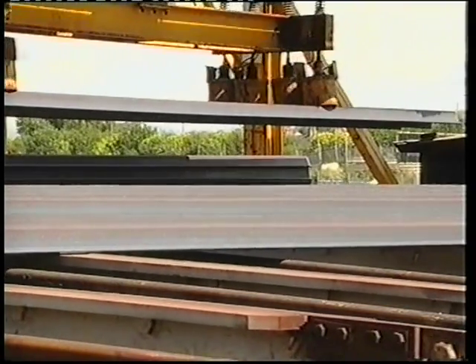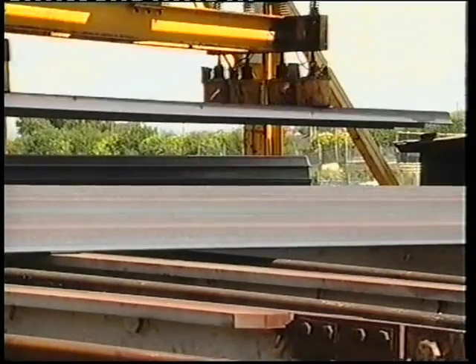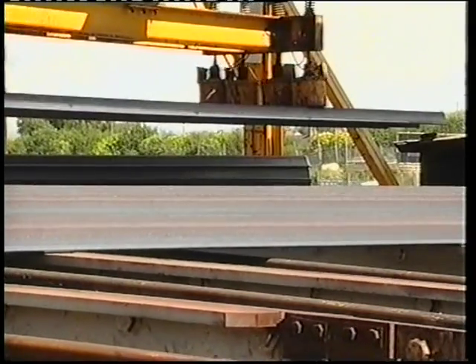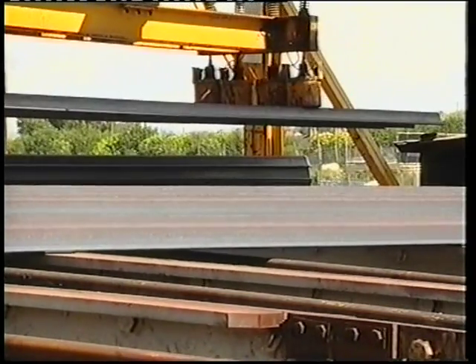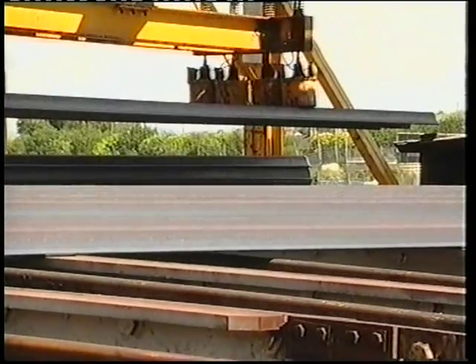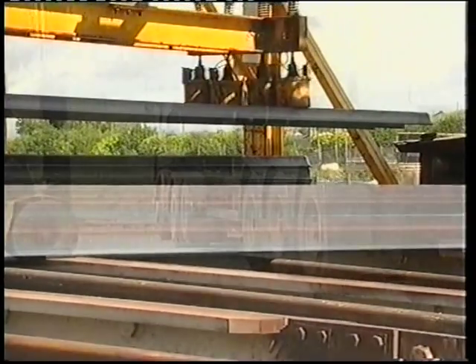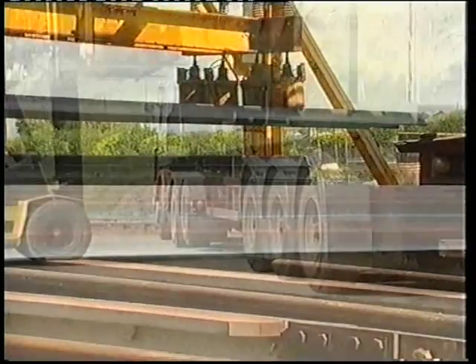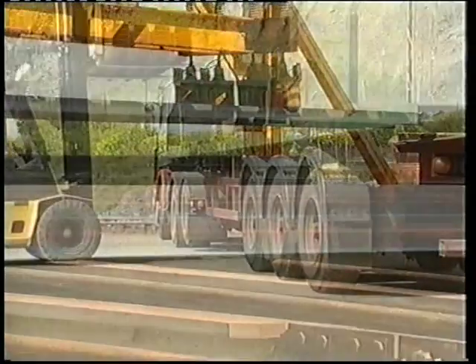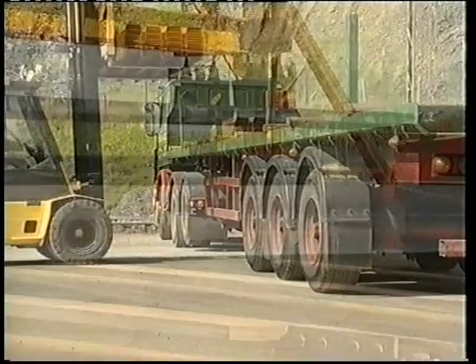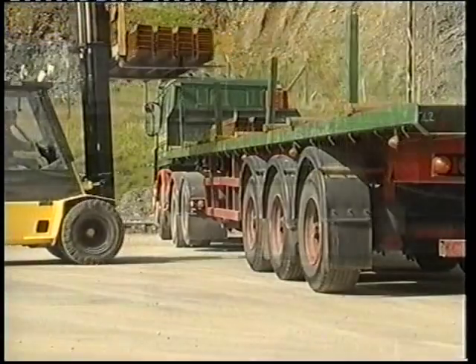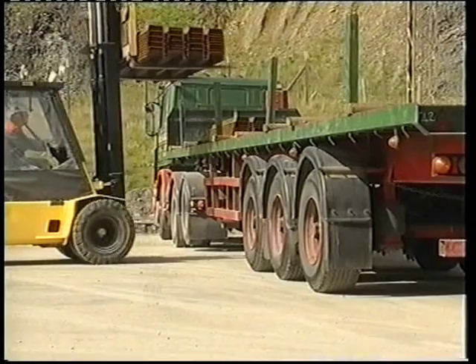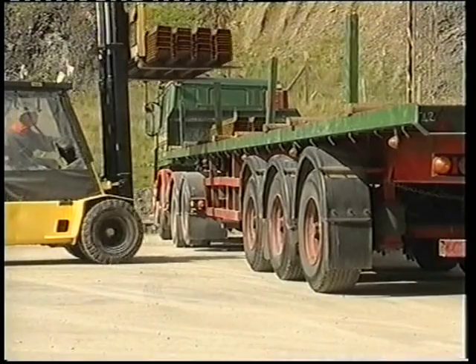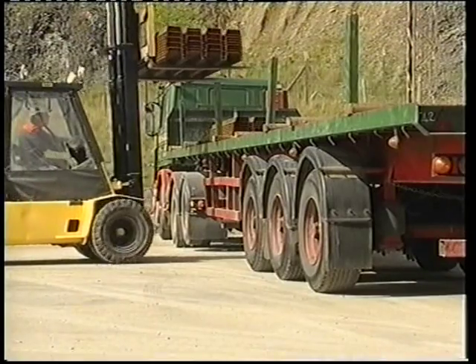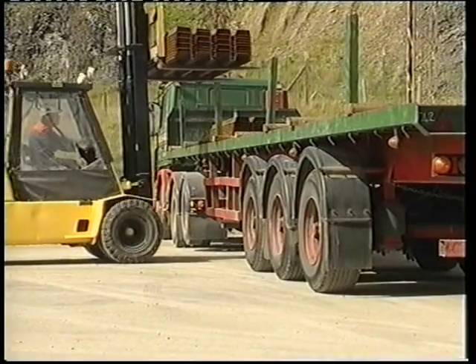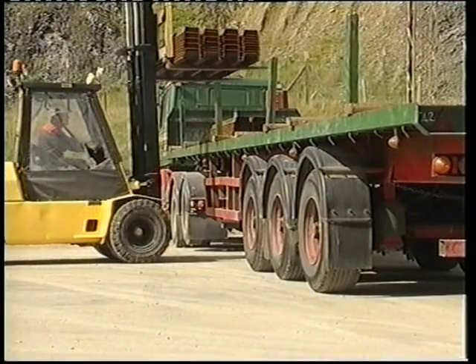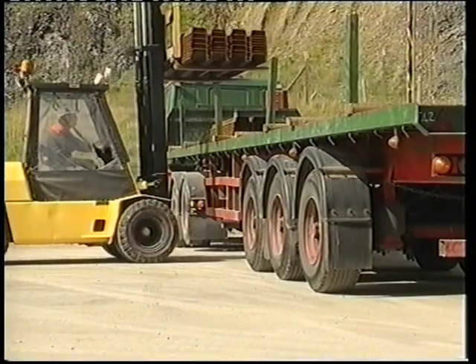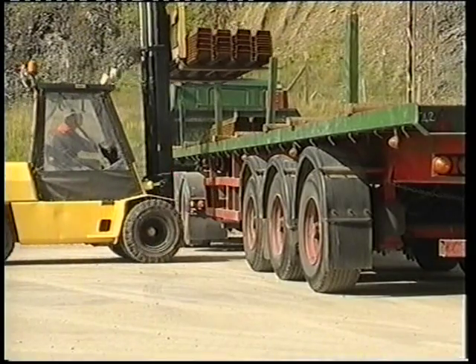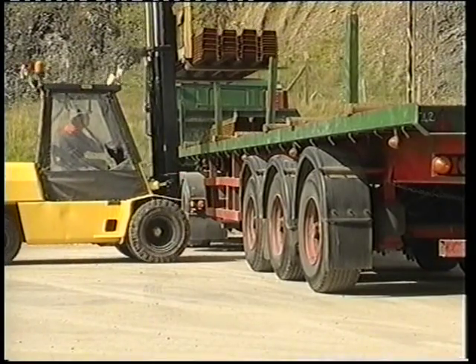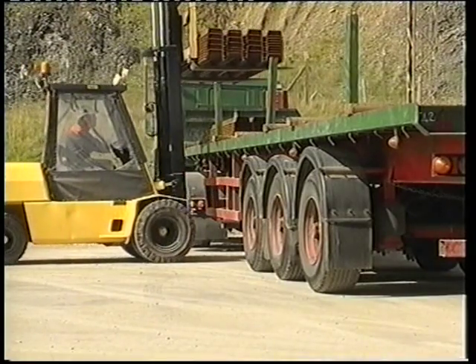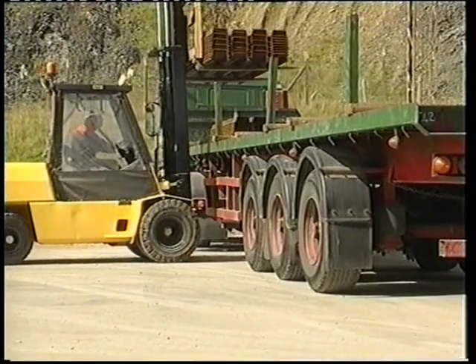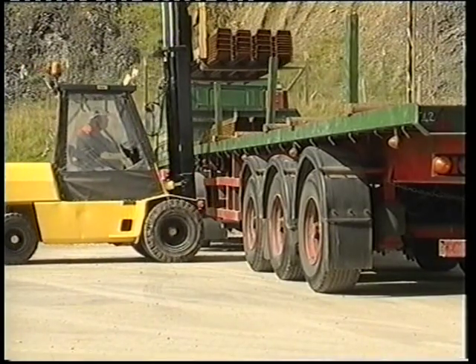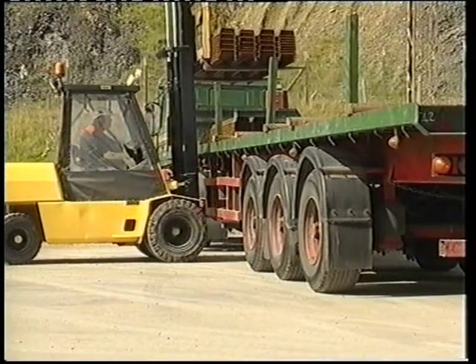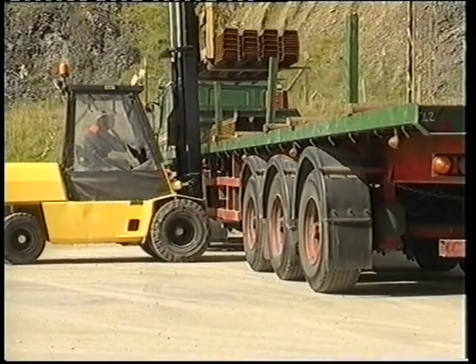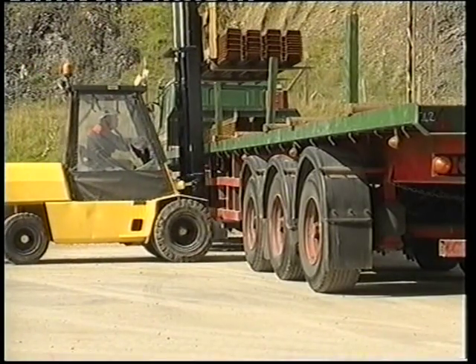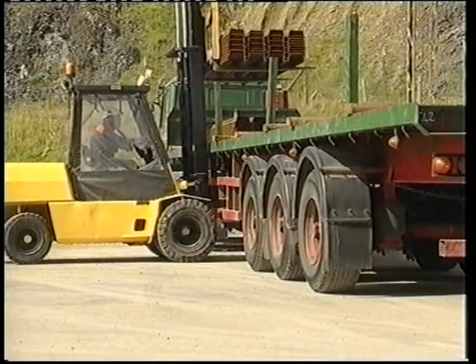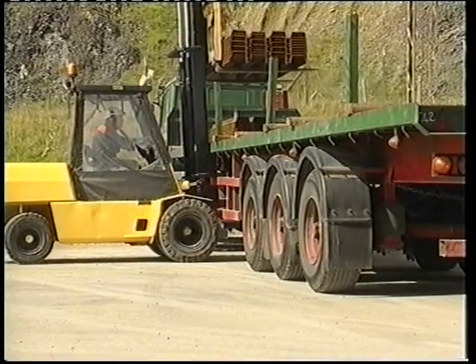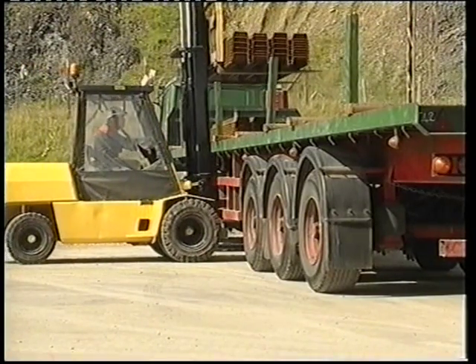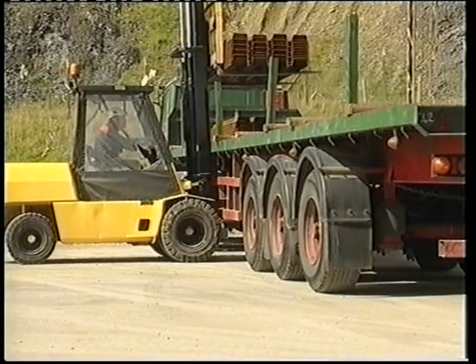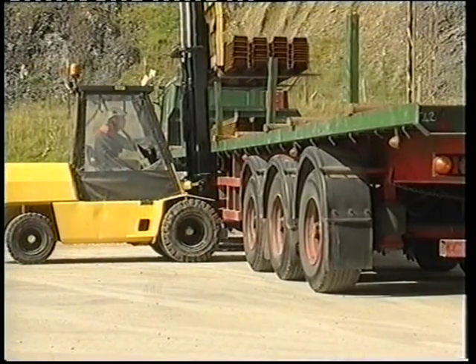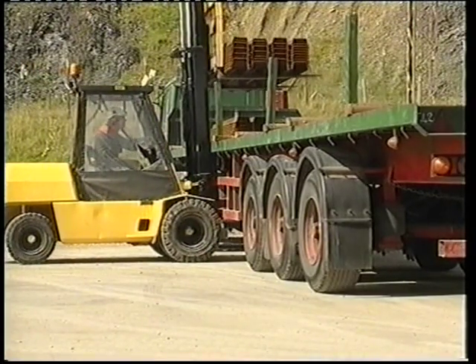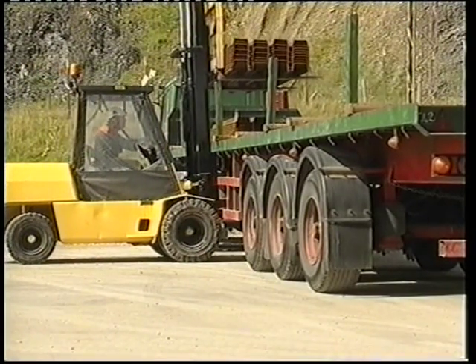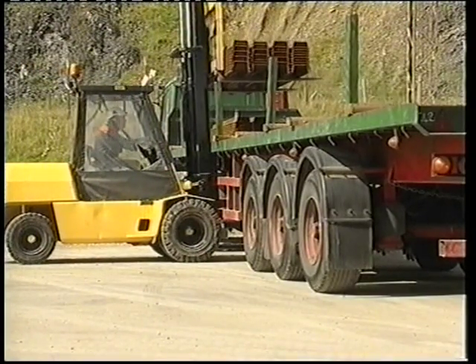The molds are transferred by road to subcontractors, where sleepers are finished, and then delivered to the customer at trackside.